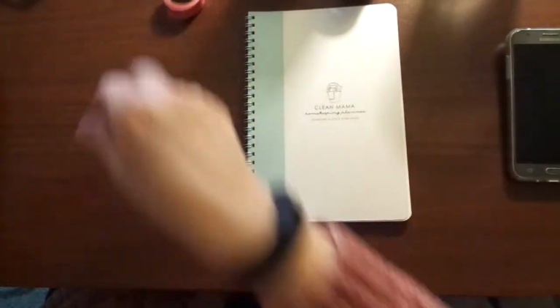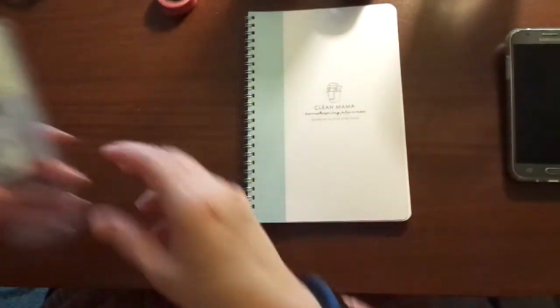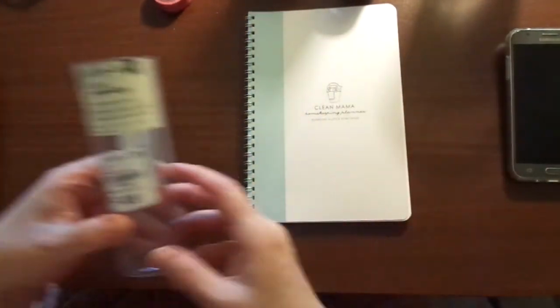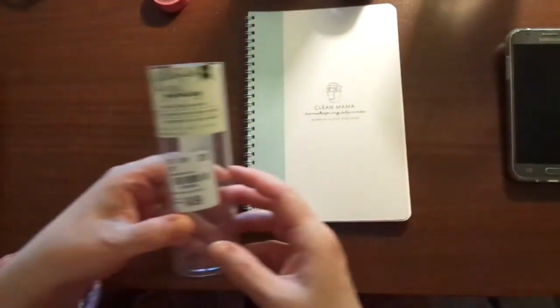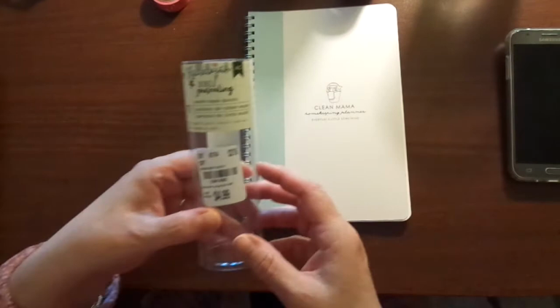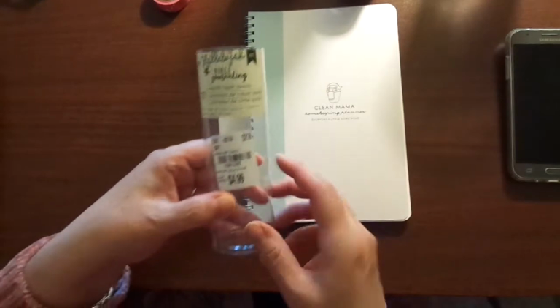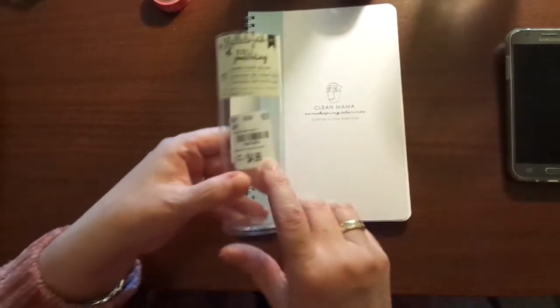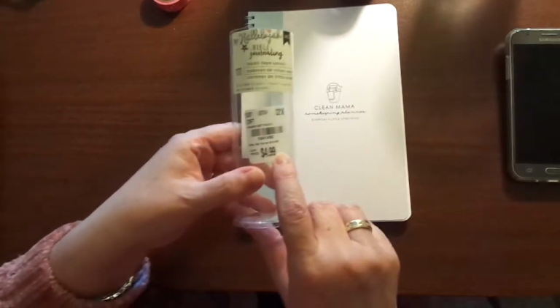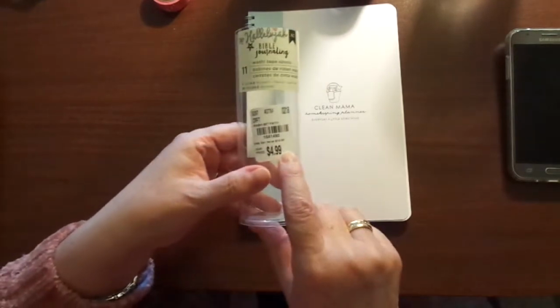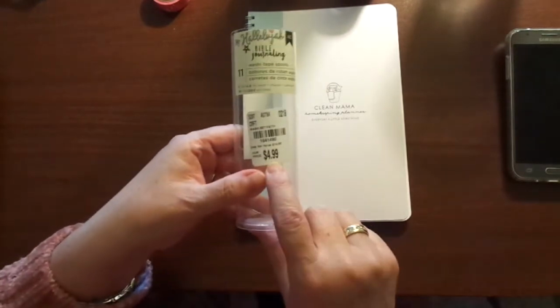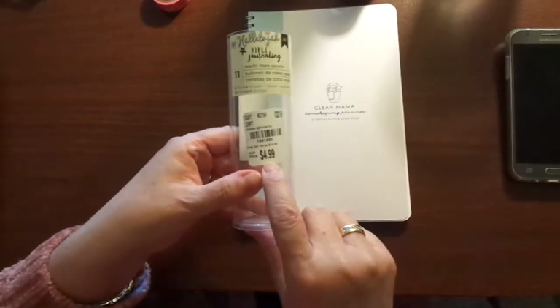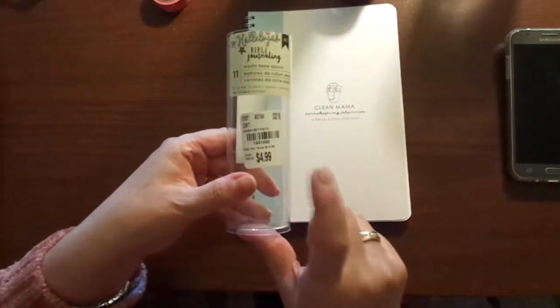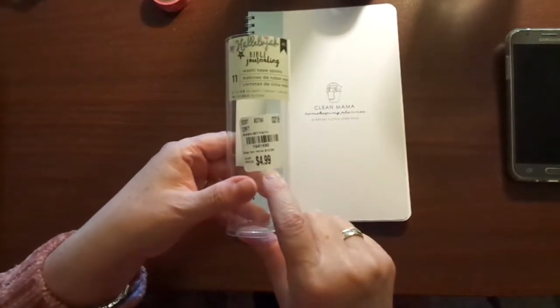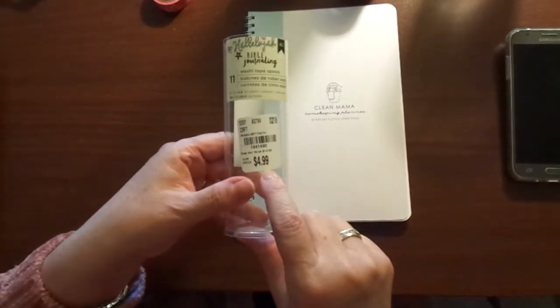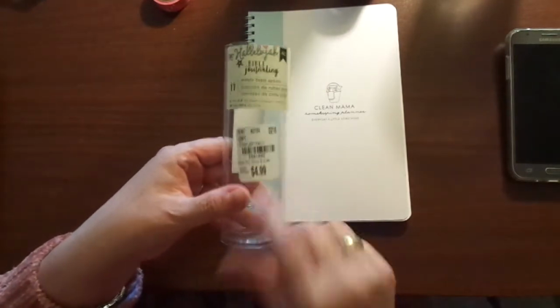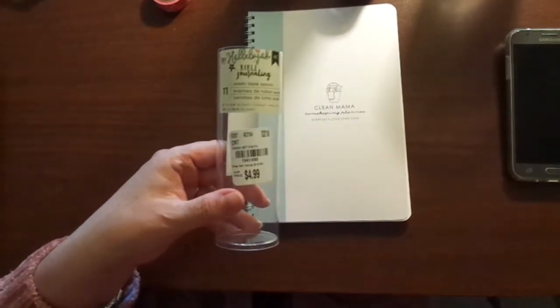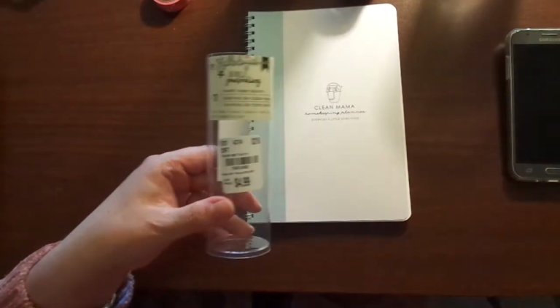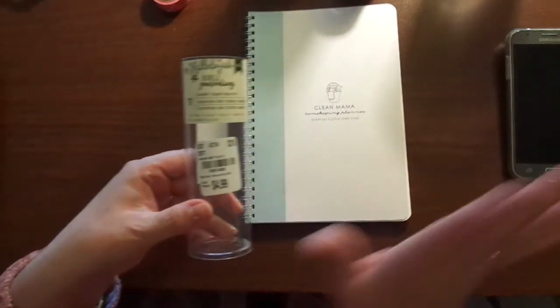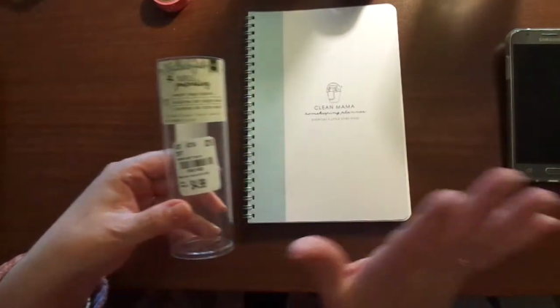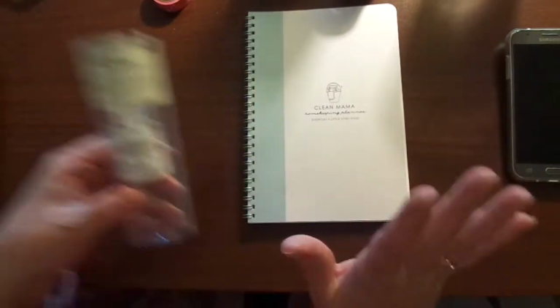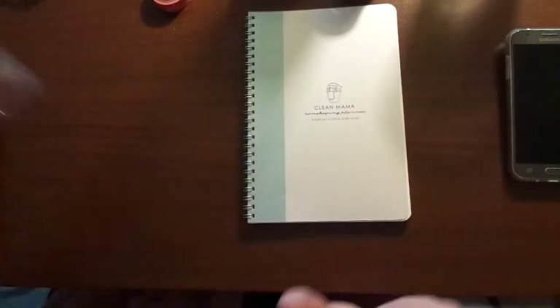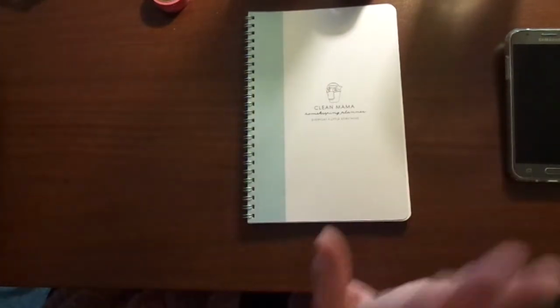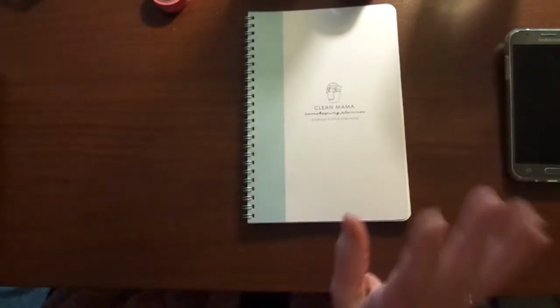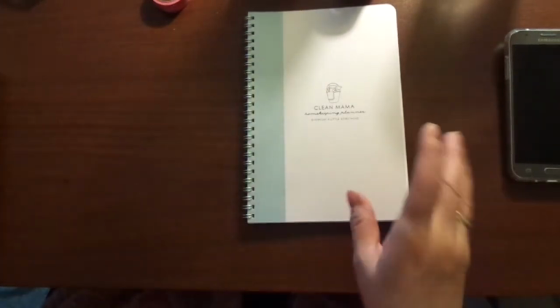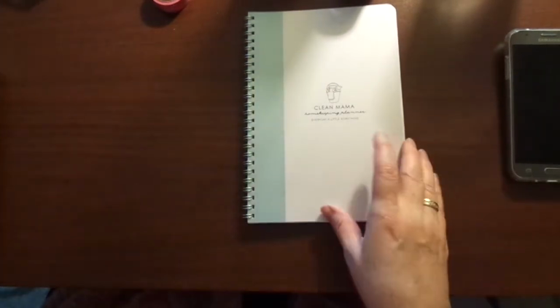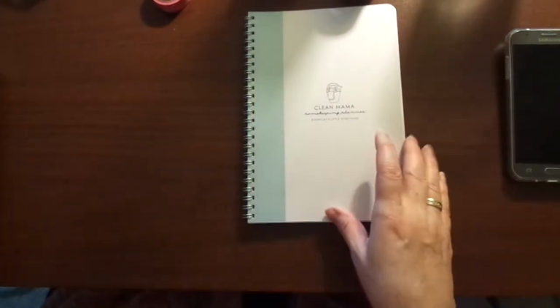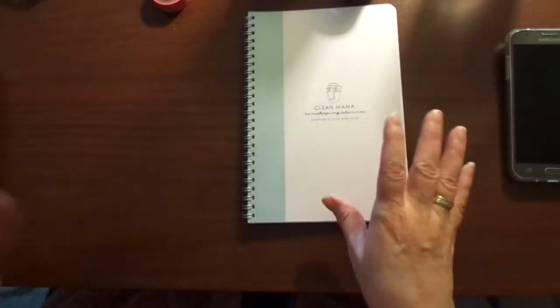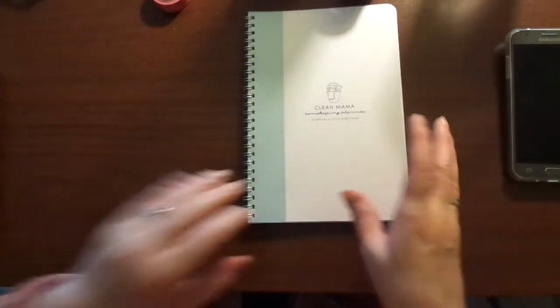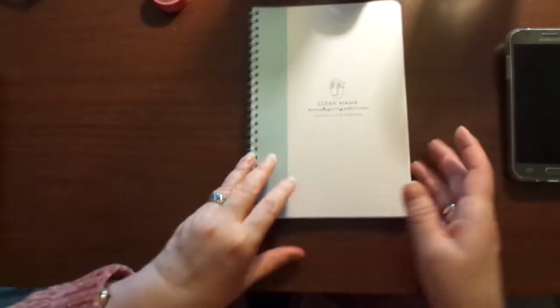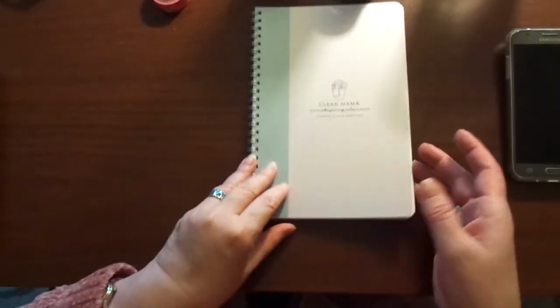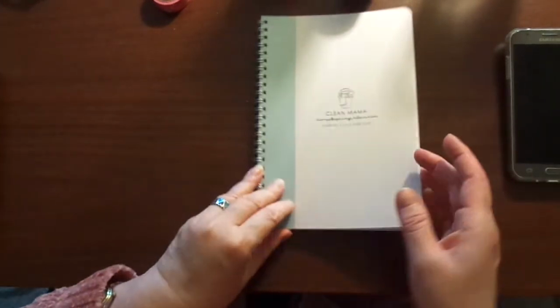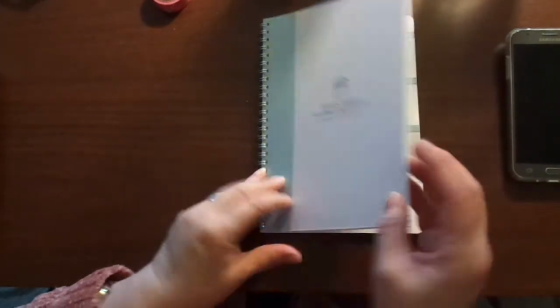They were regularly $14.99, down to $4.99. Again, Tuesday Morning — you can't beat Tuesday Morning.